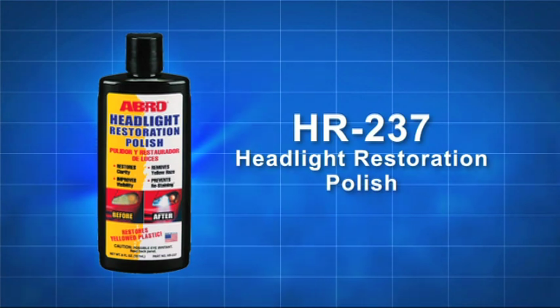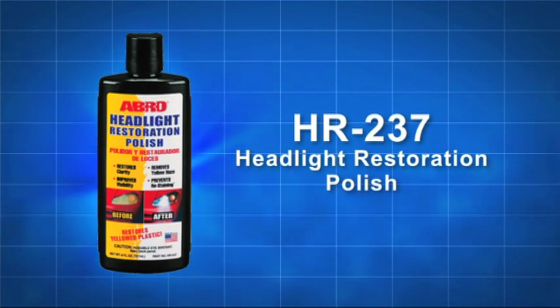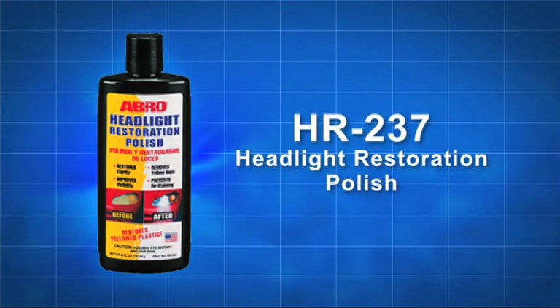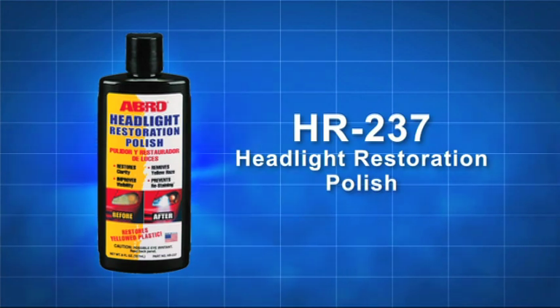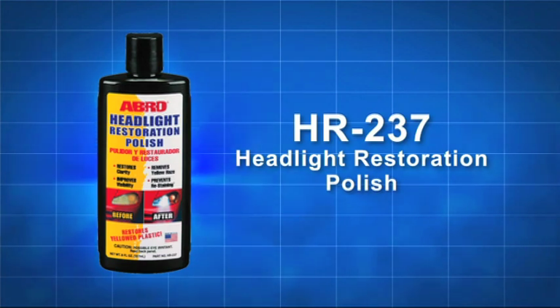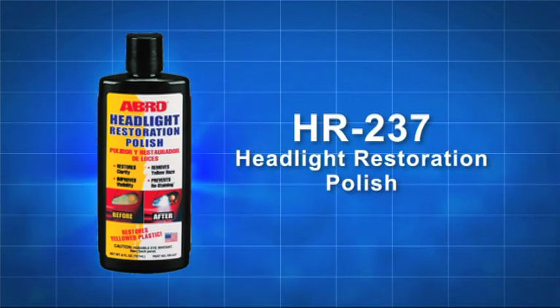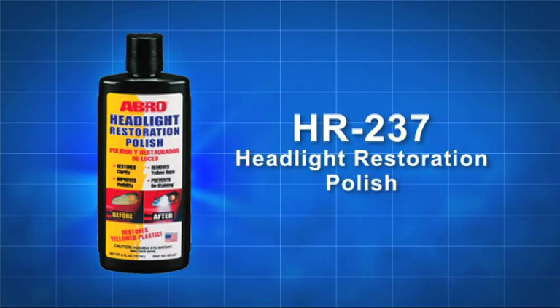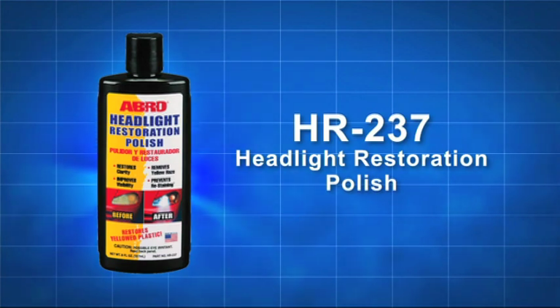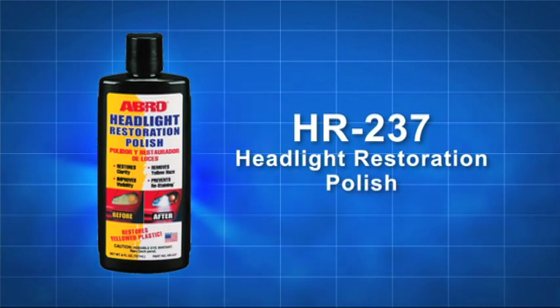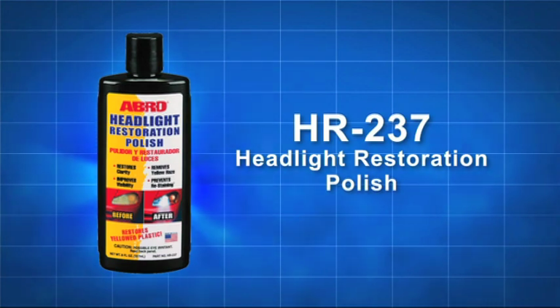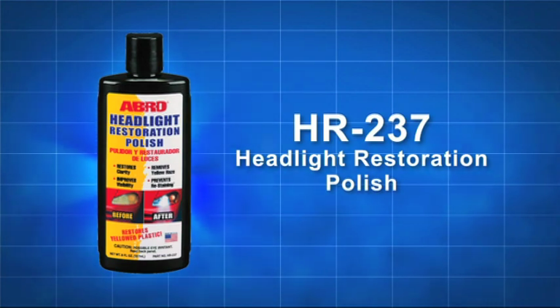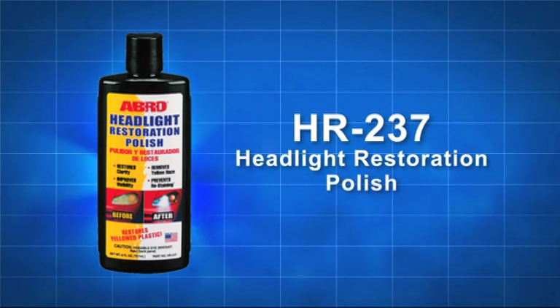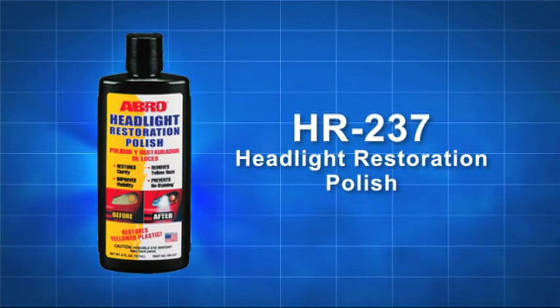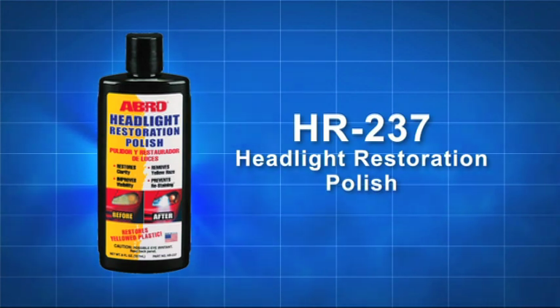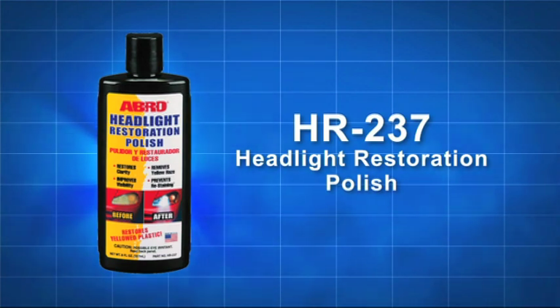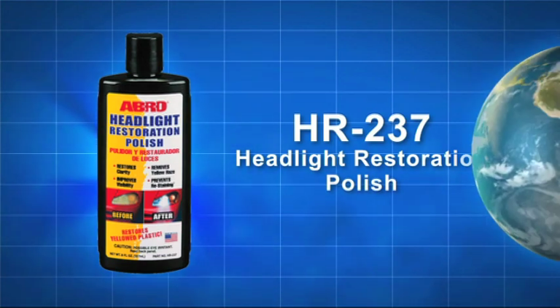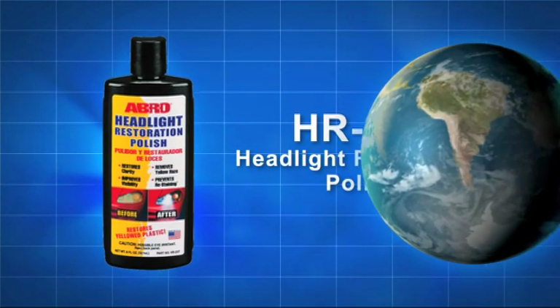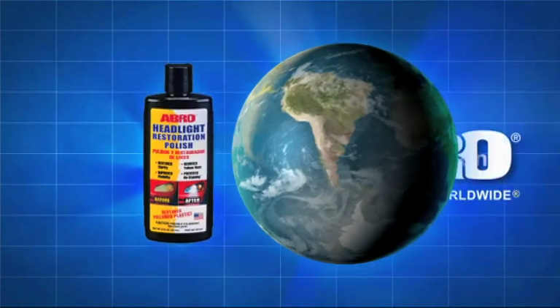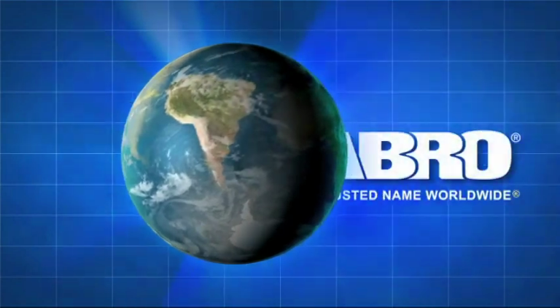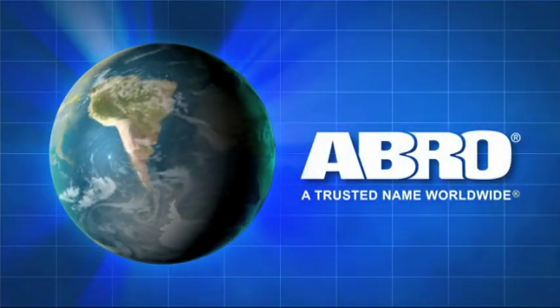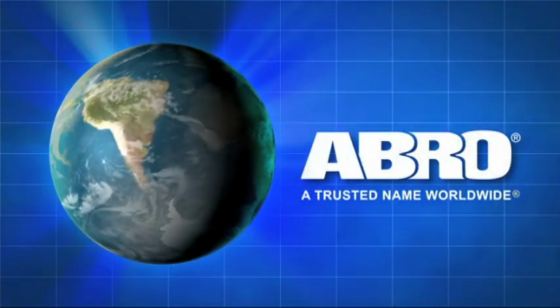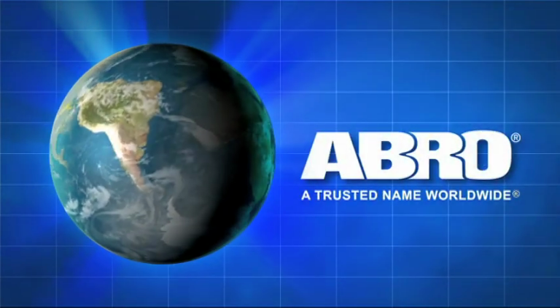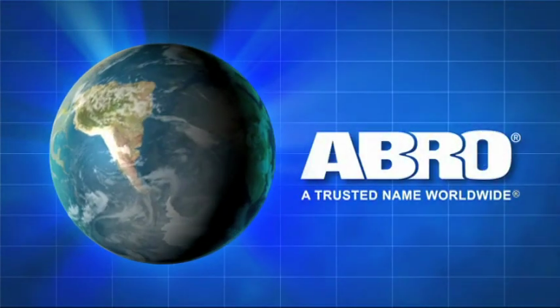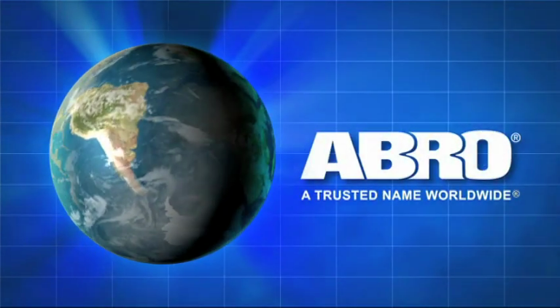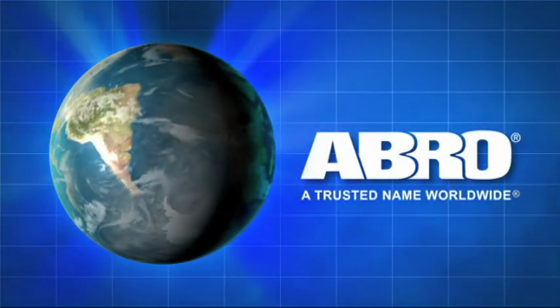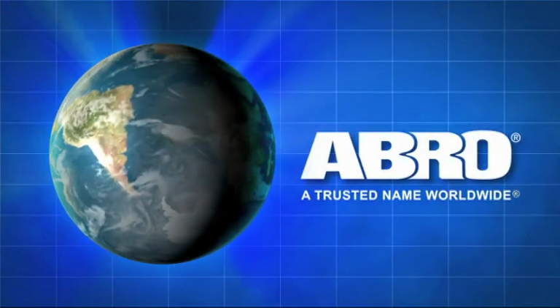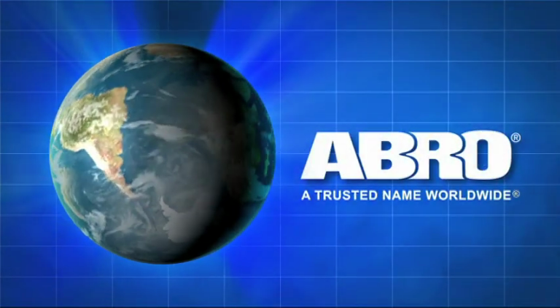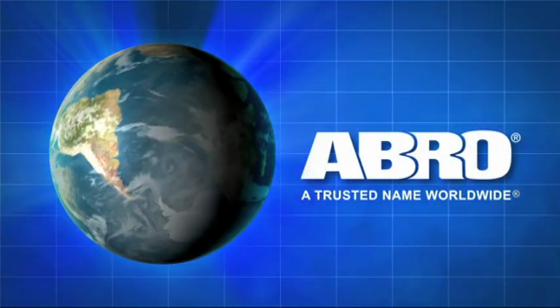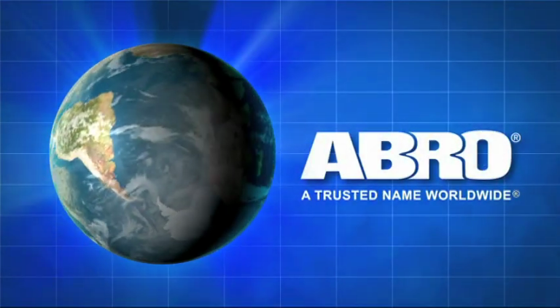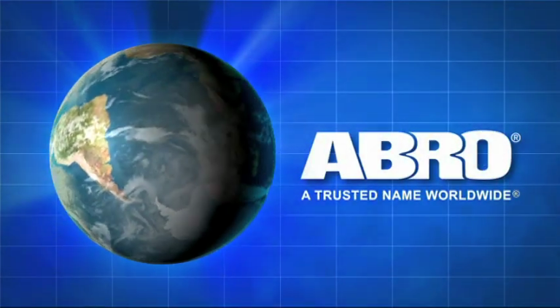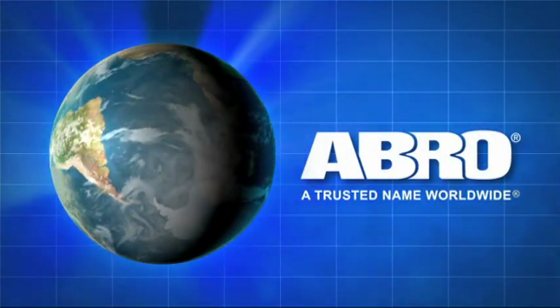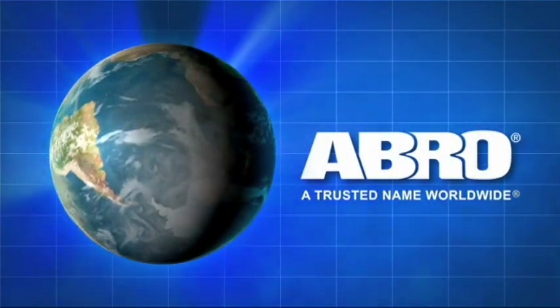Abro HR237, another quality product from Abro. A trusted name worldwide.